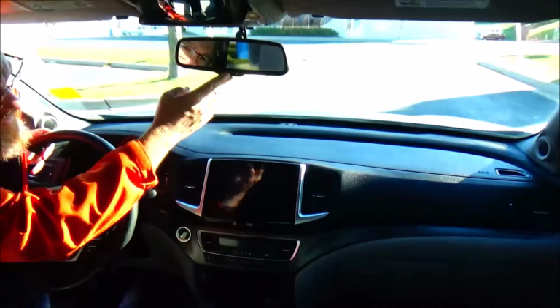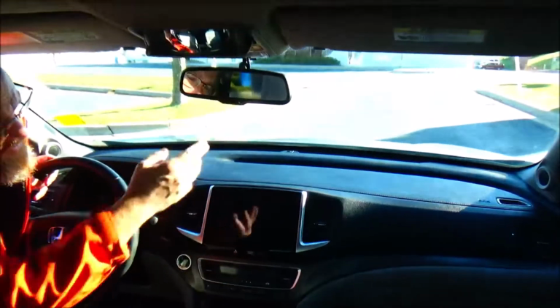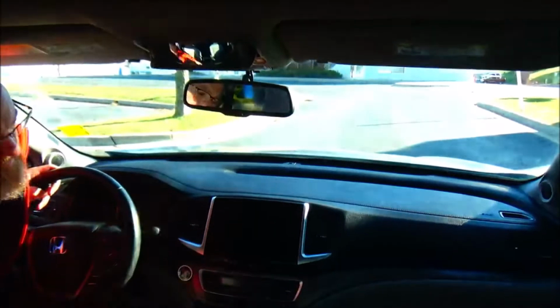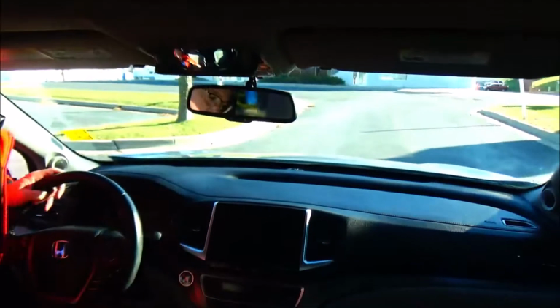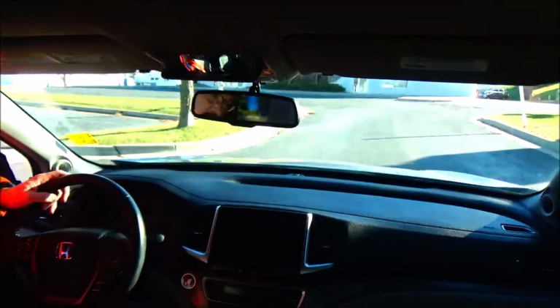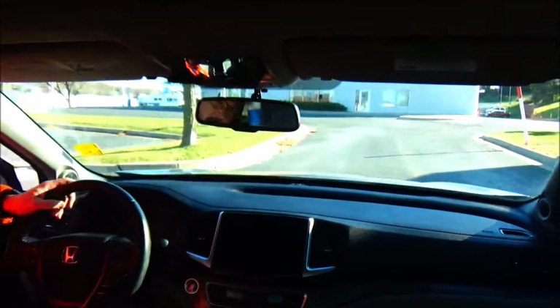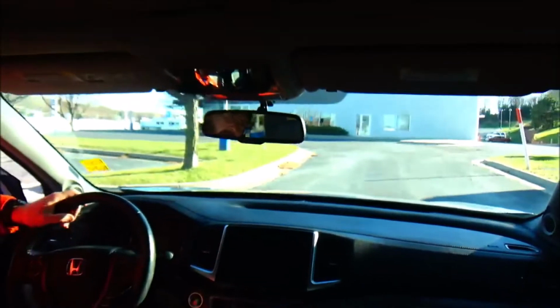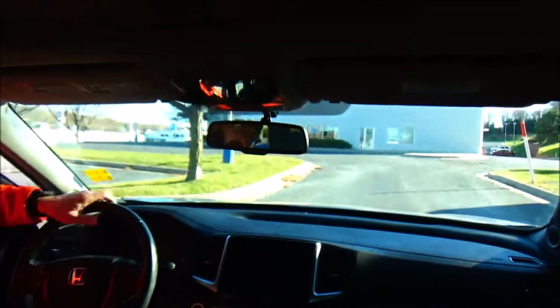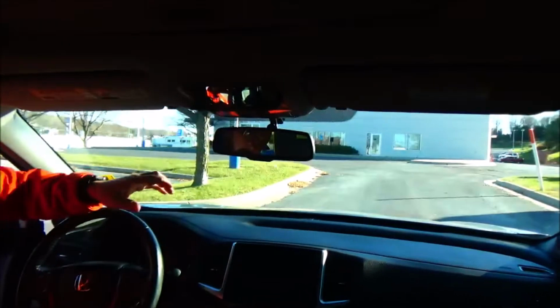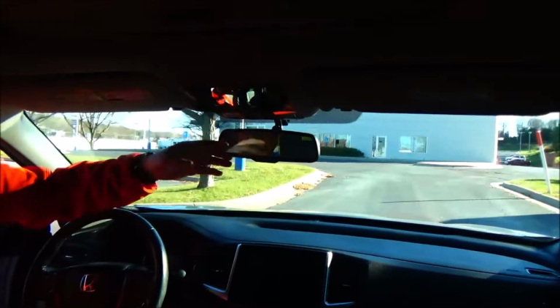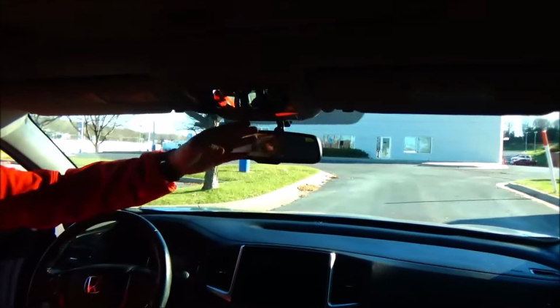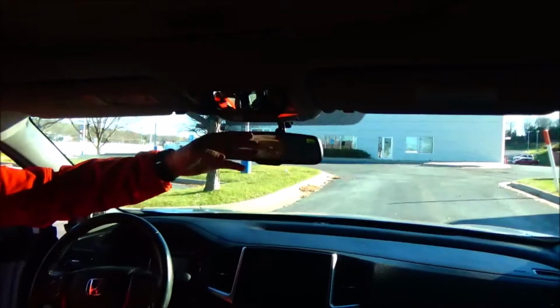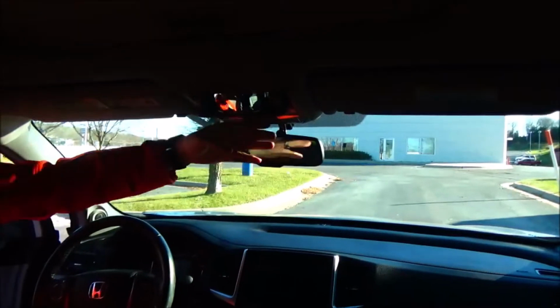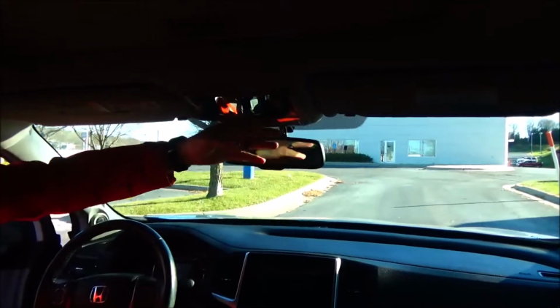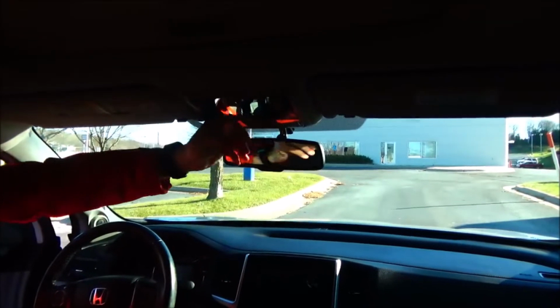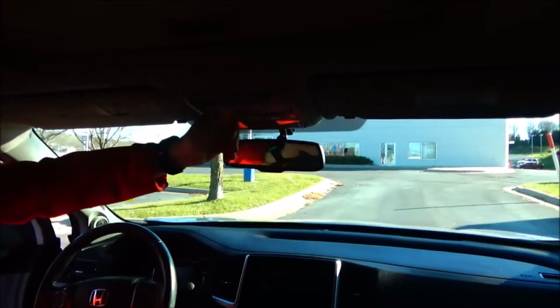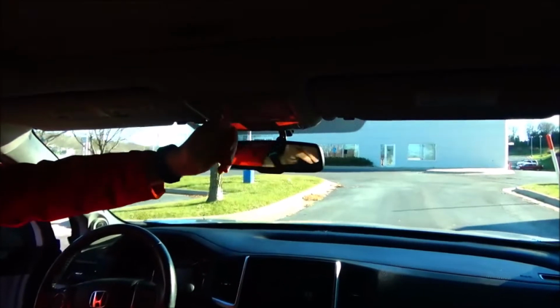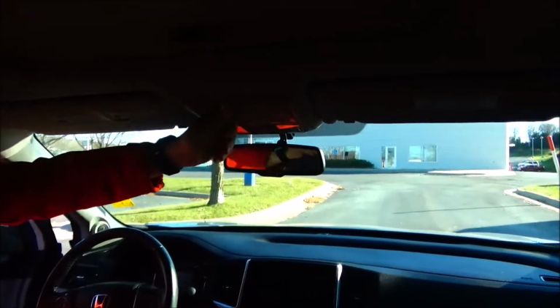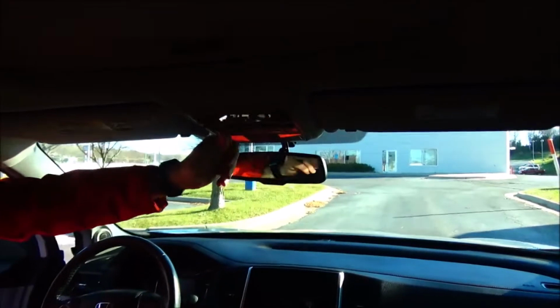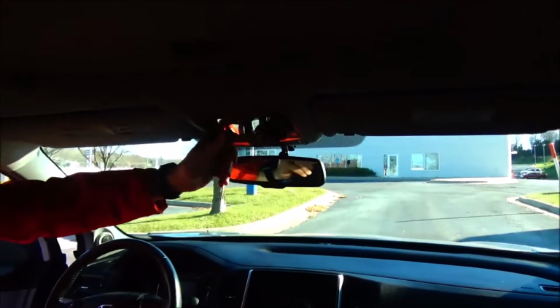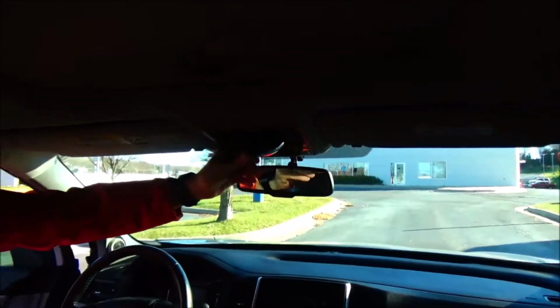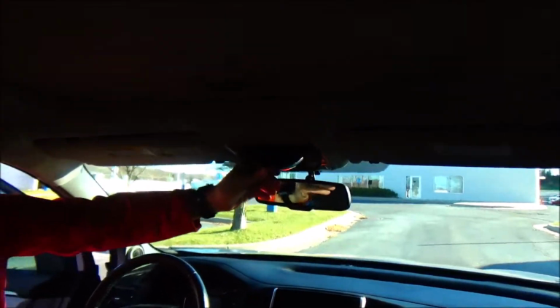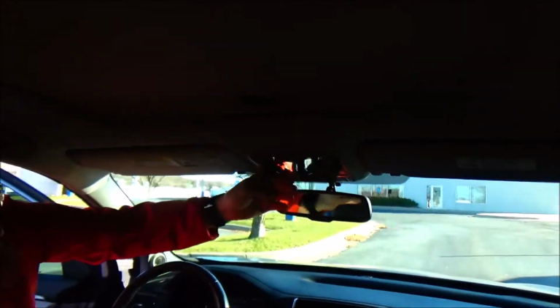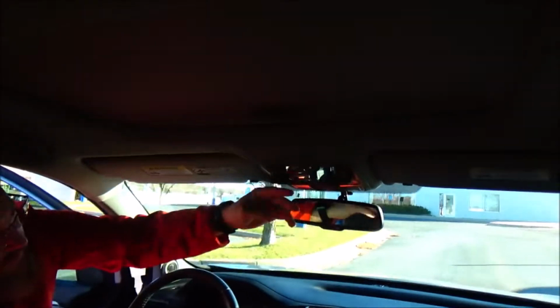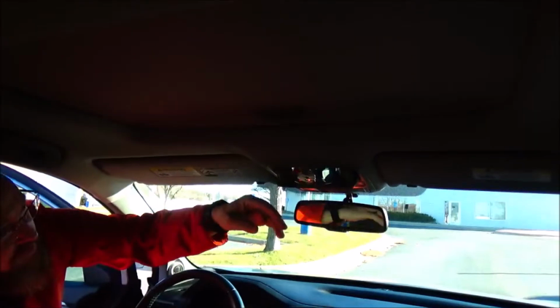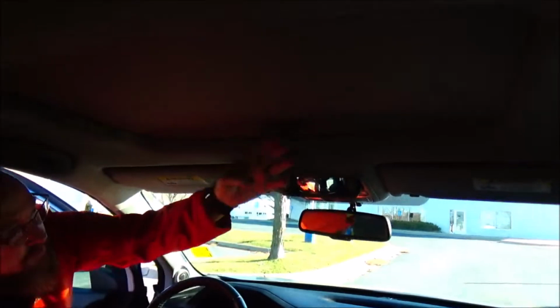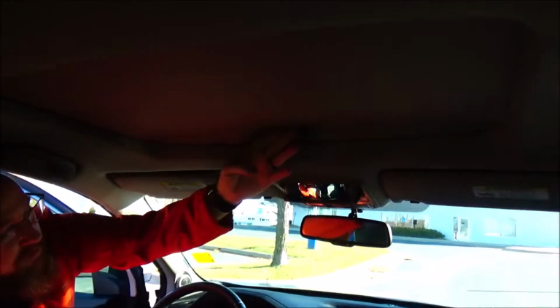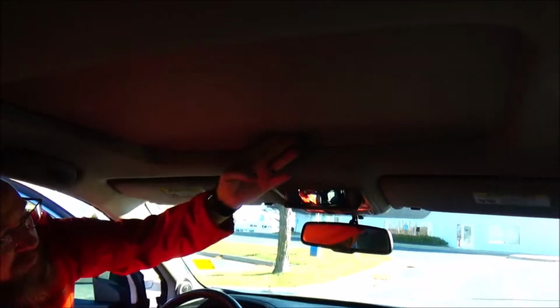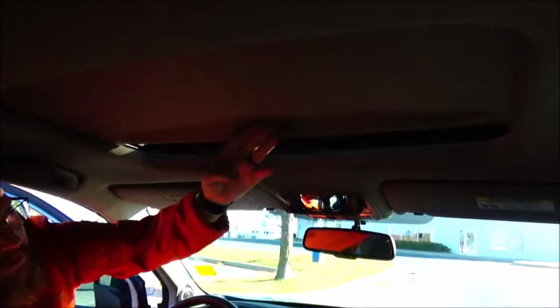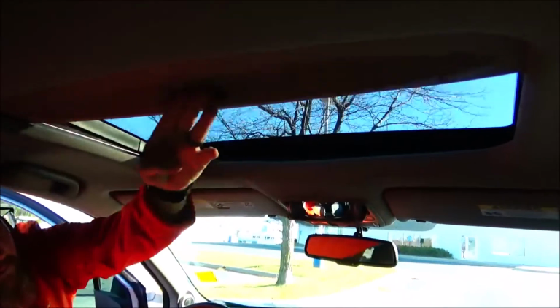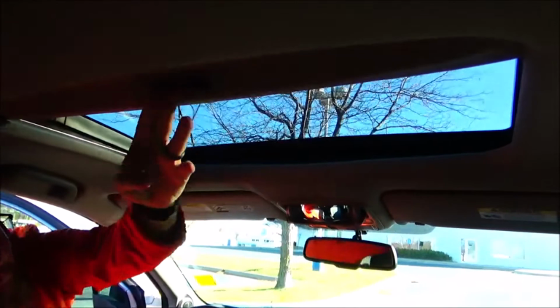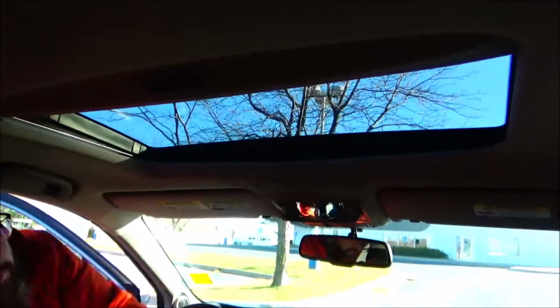Touch screen radio, auto dimming day-night mirror, map lights, HomeLink system, sunglass holder with conversation mirror, and power mirror.